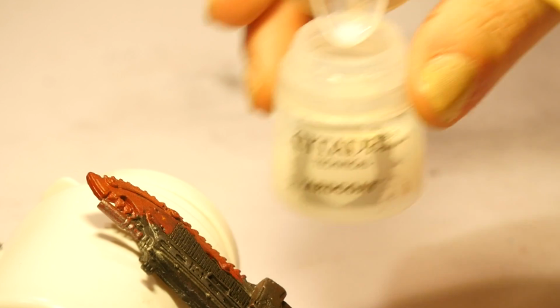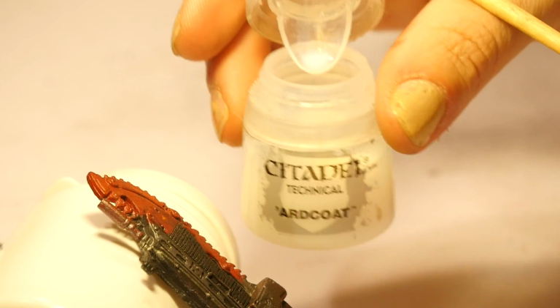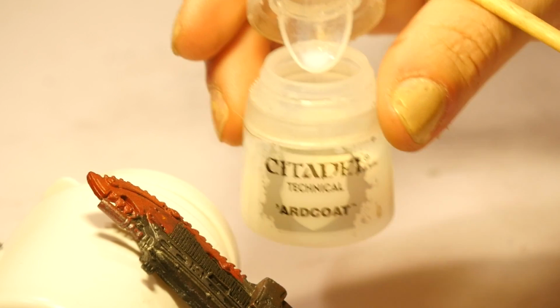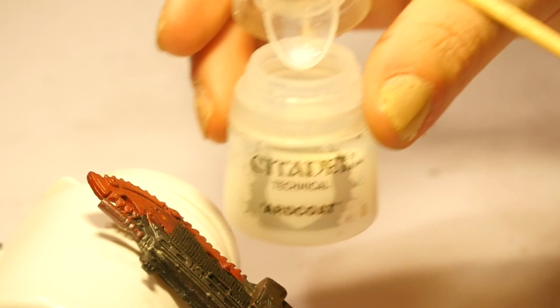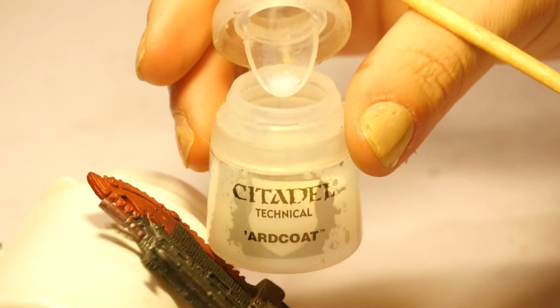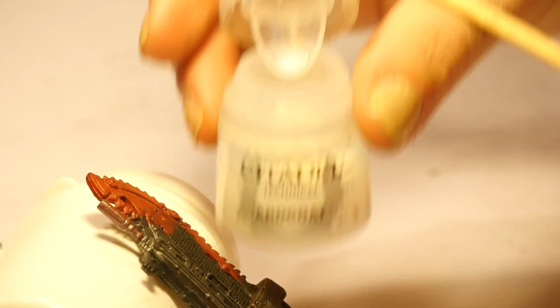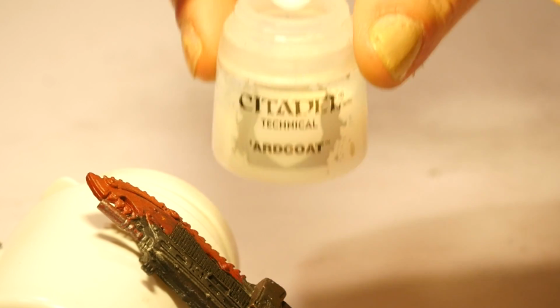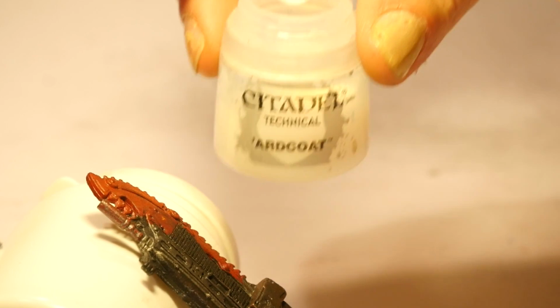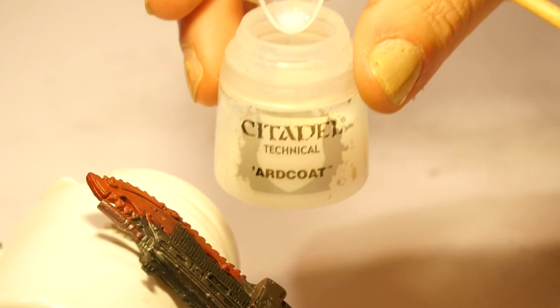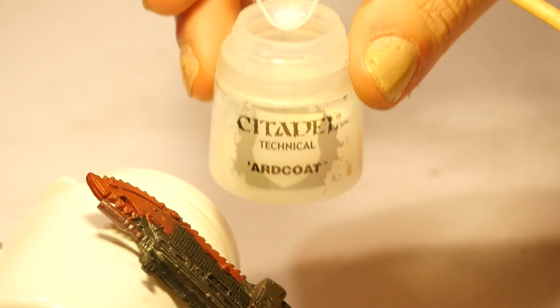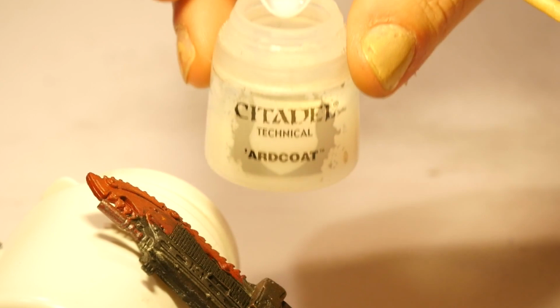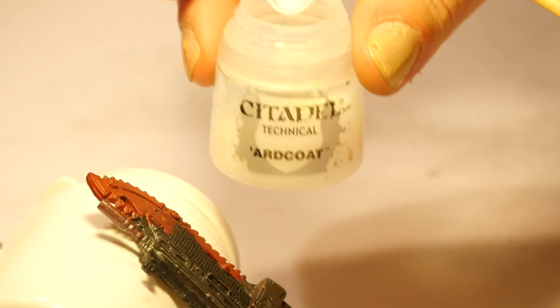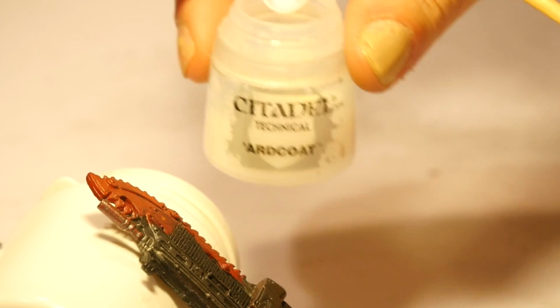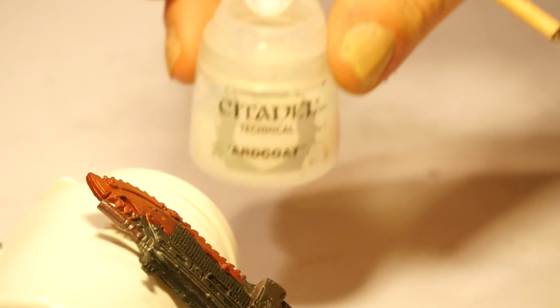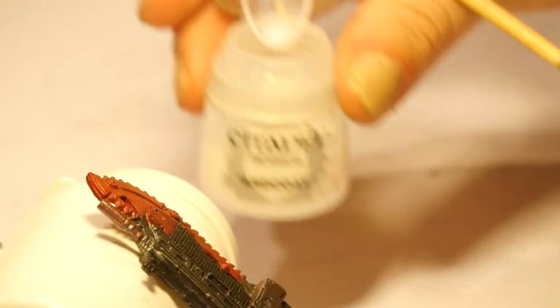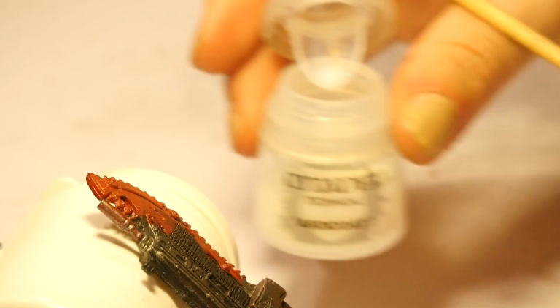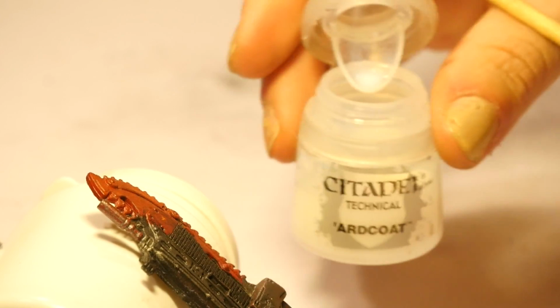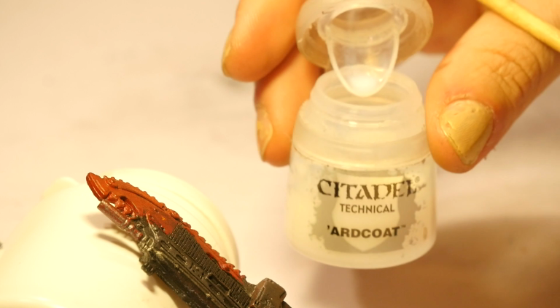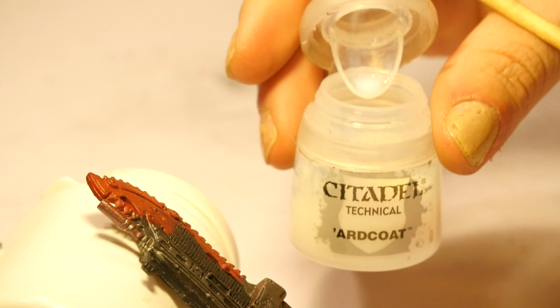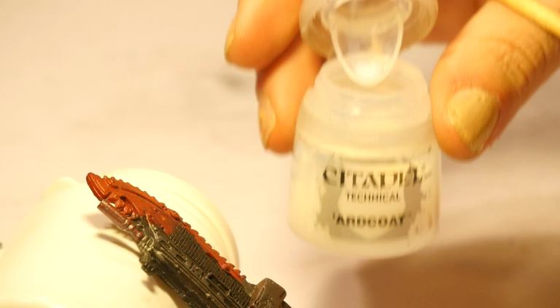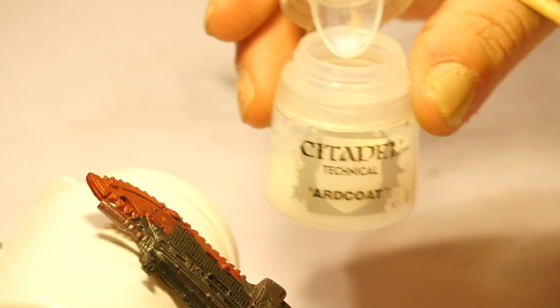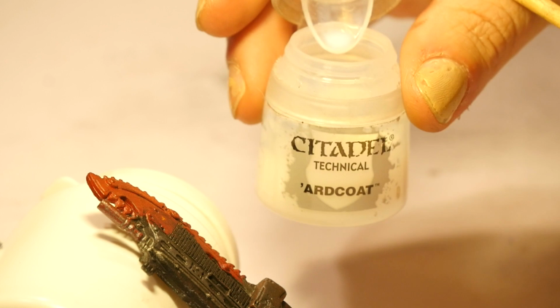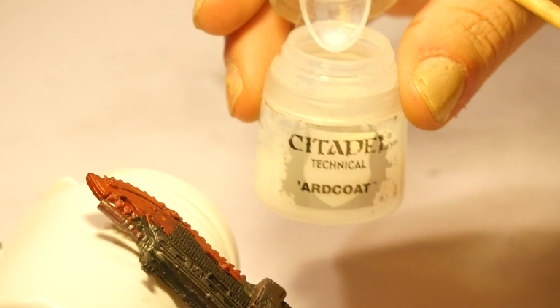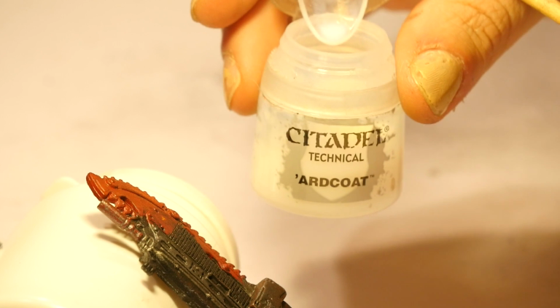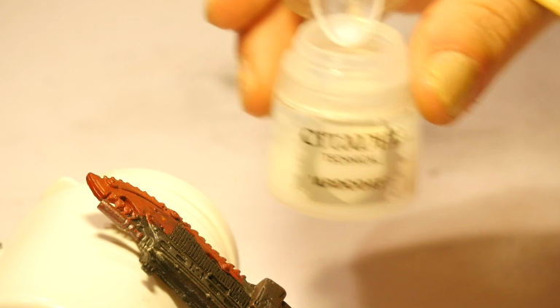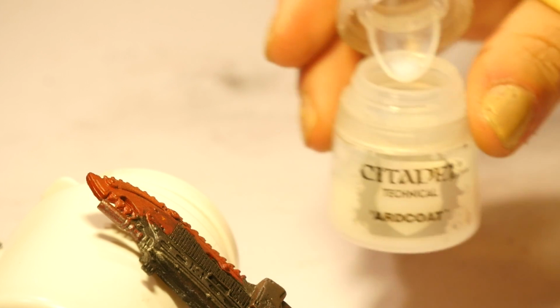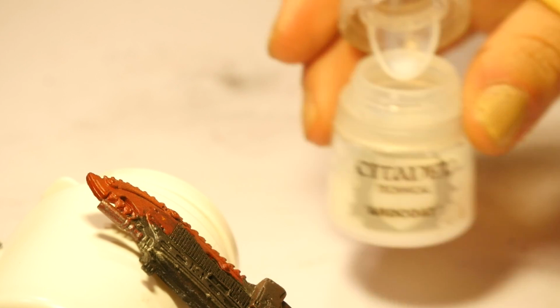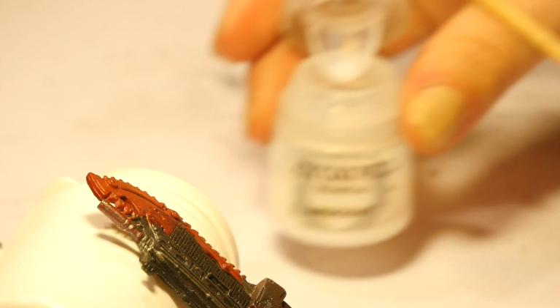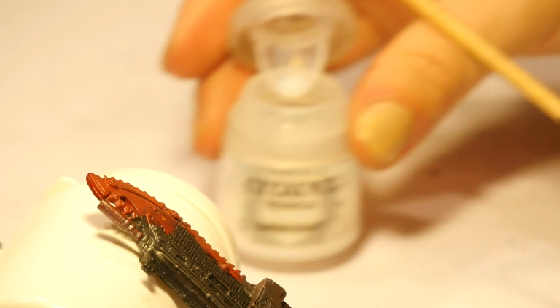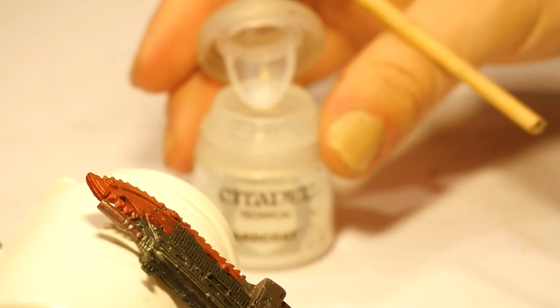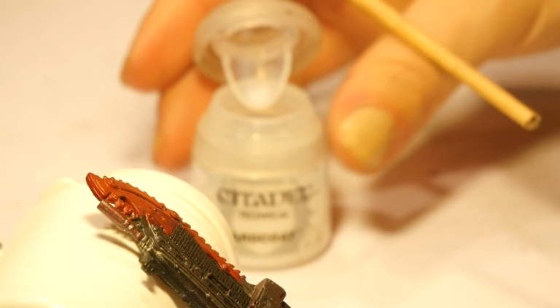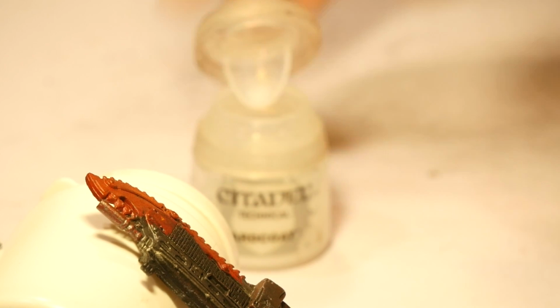Finally, with a layer of glass varnish you can also give the blood a more reflective and wet look.